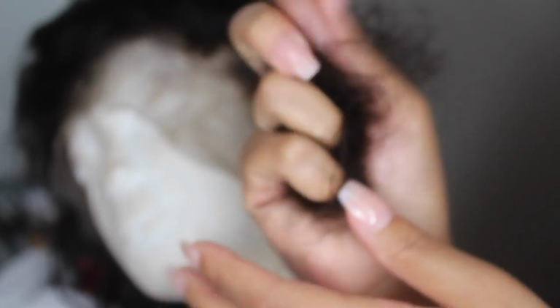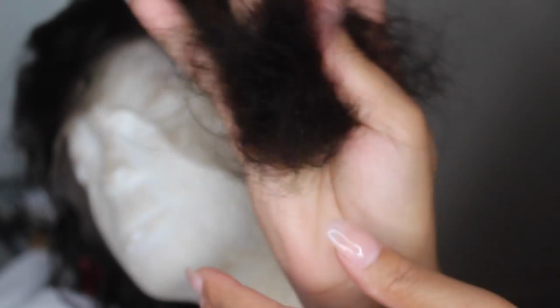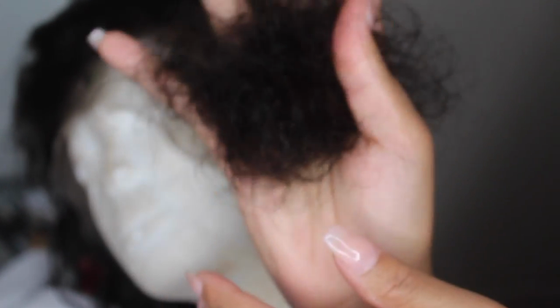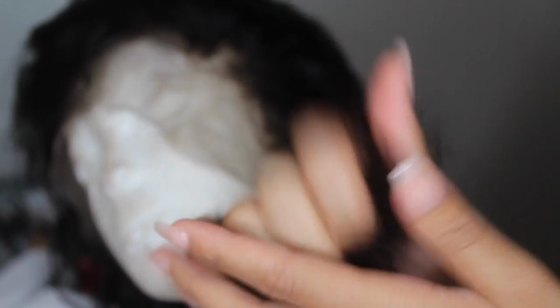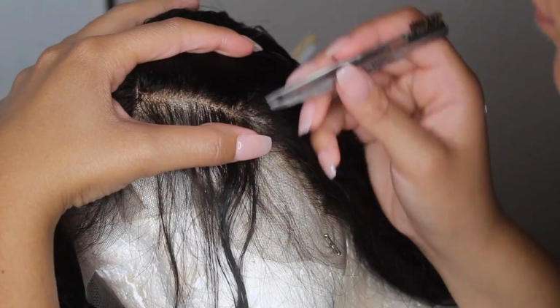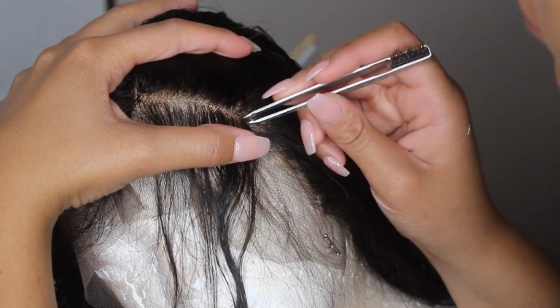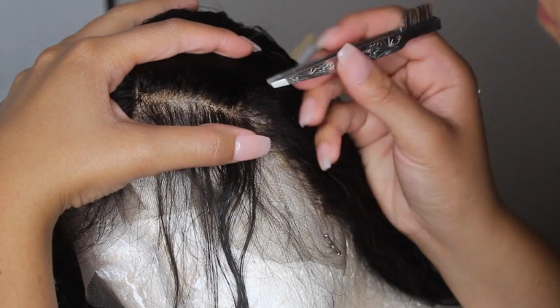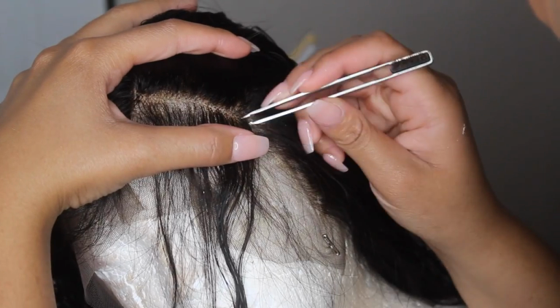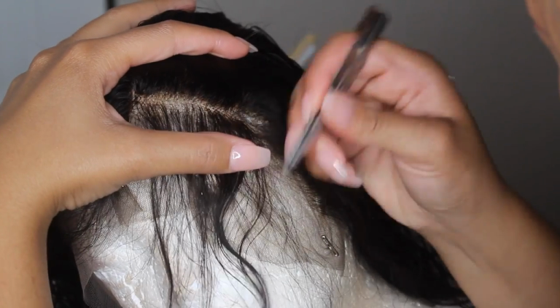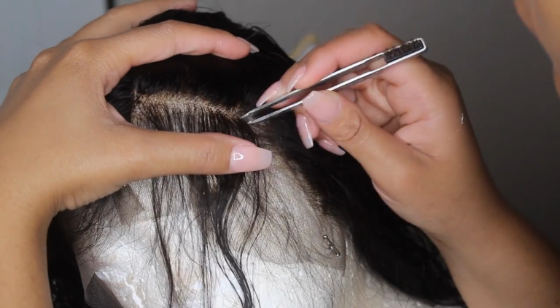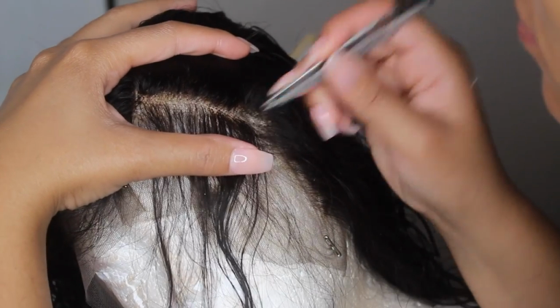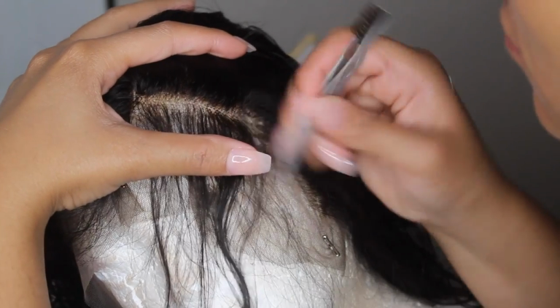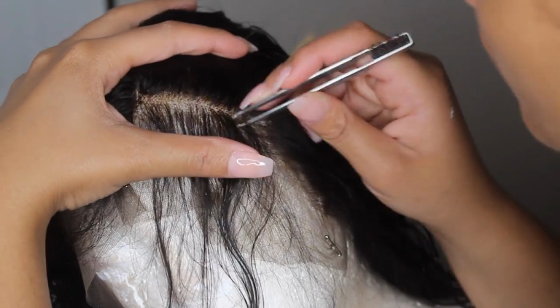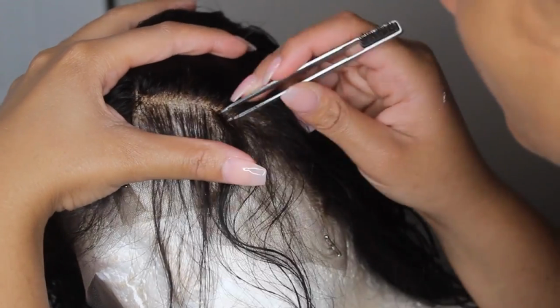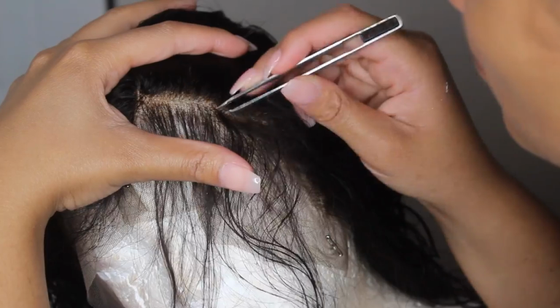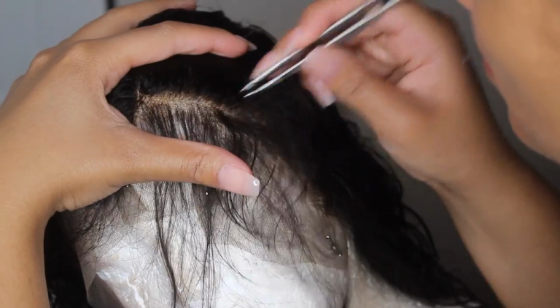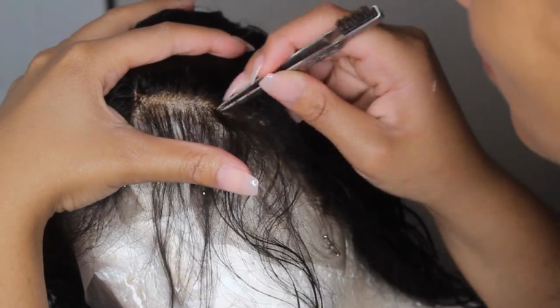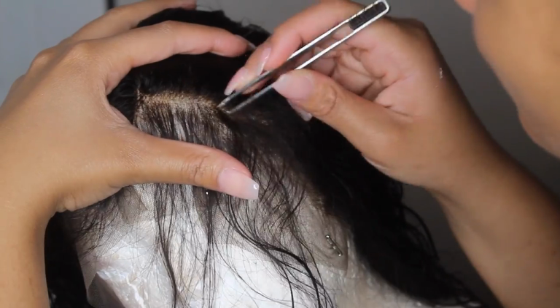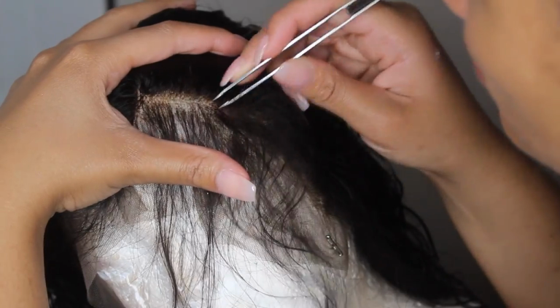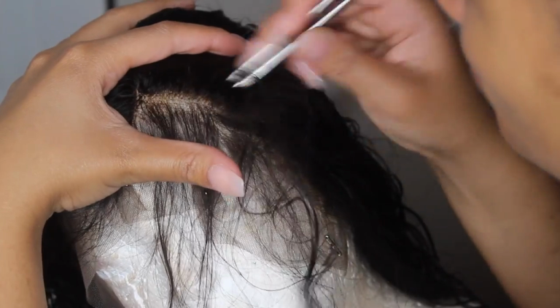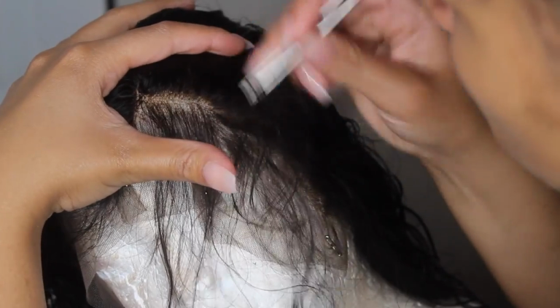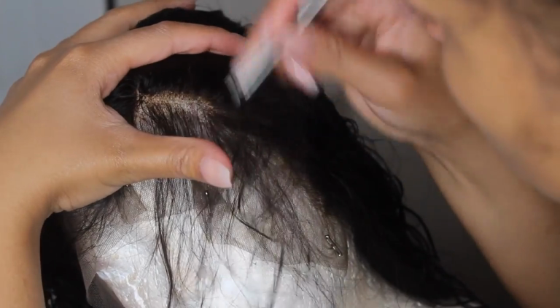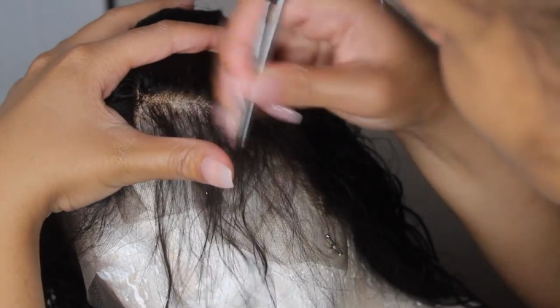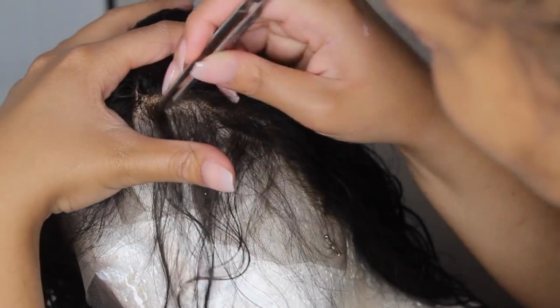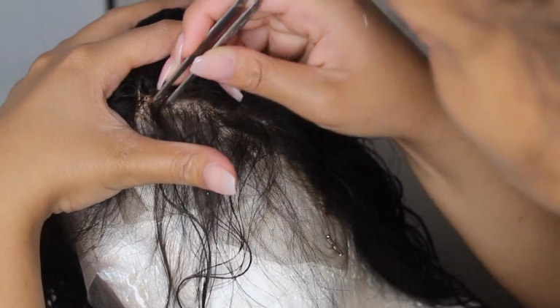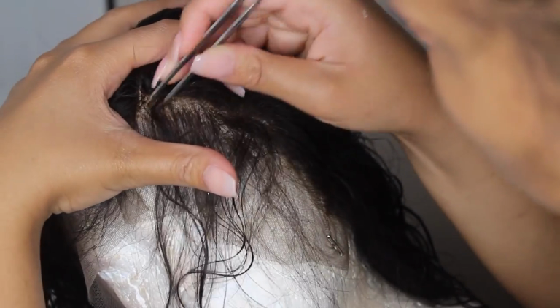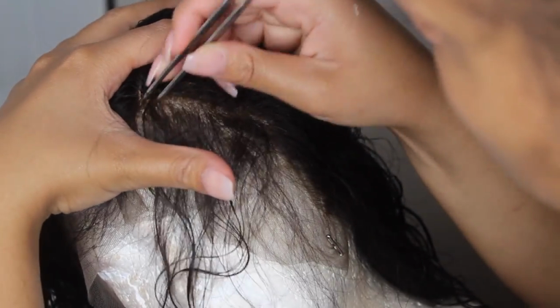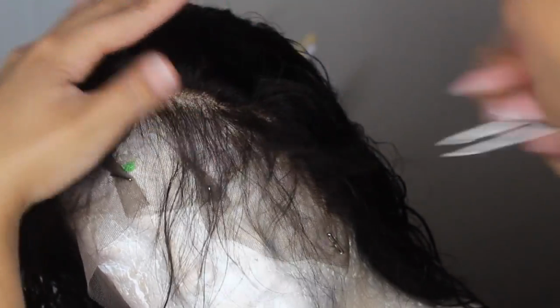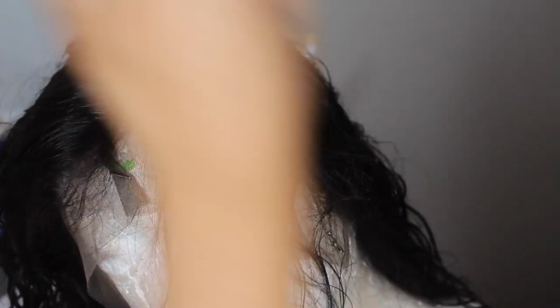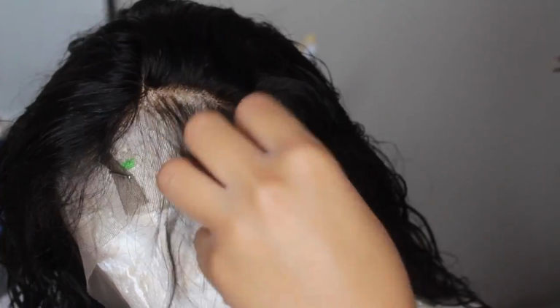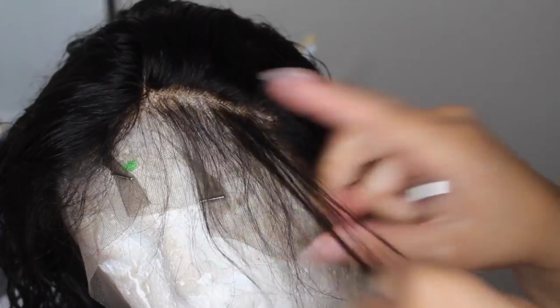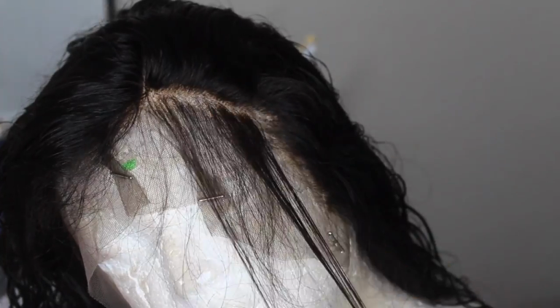I wanted to show you guys this because you're going to have so much hair after plucking. You're going to feel like you plucked your whole wig out, but that's normal.